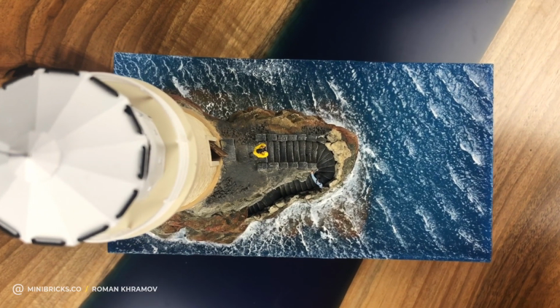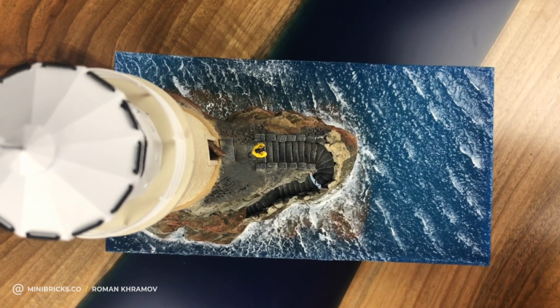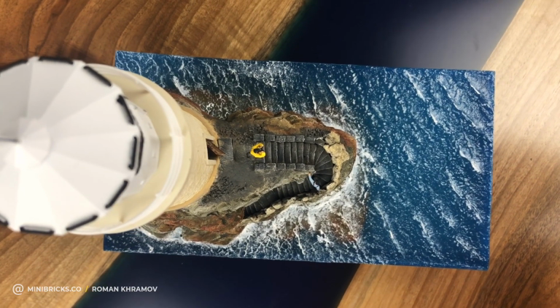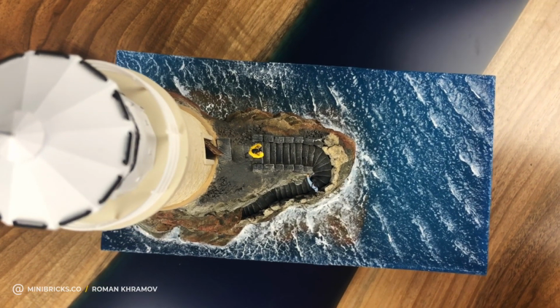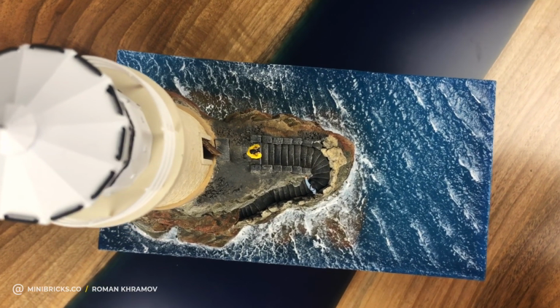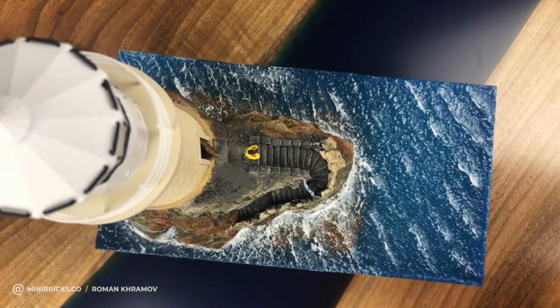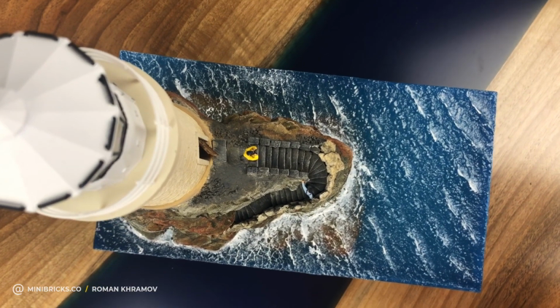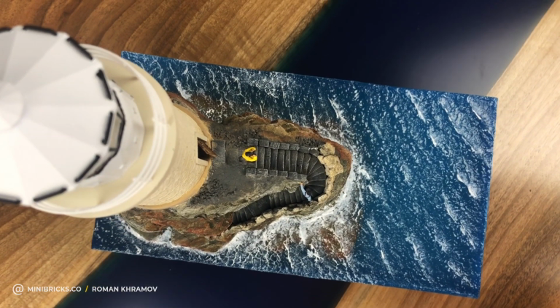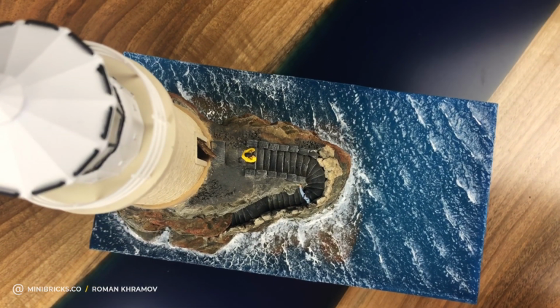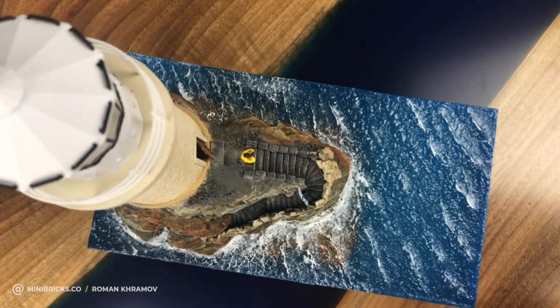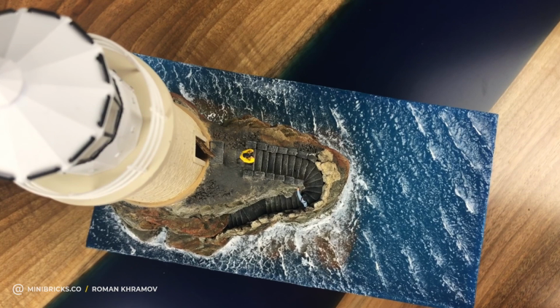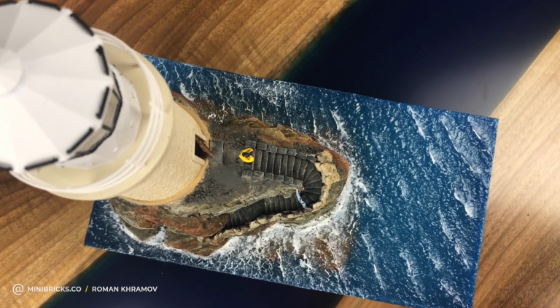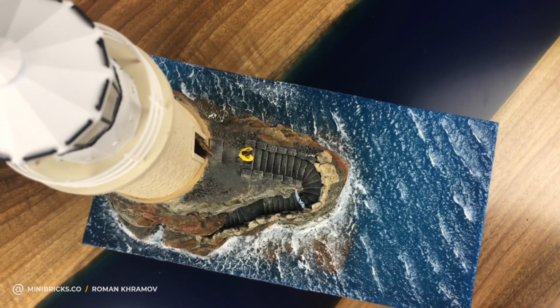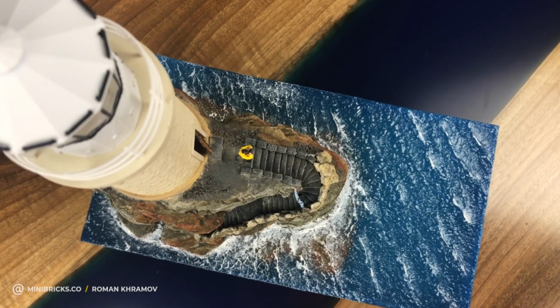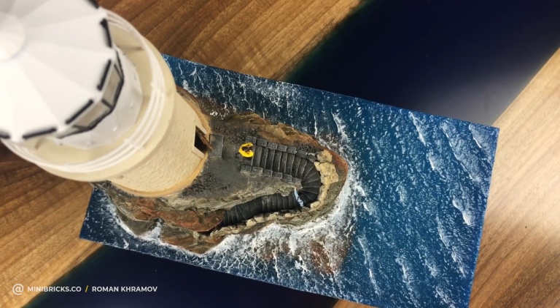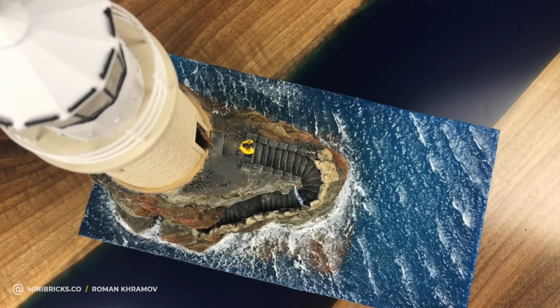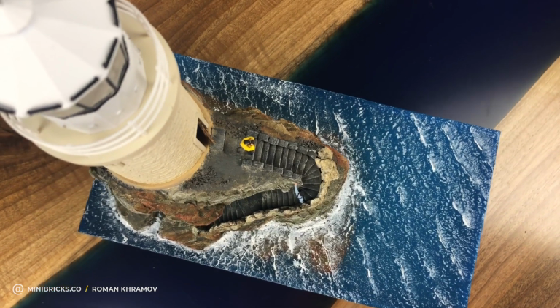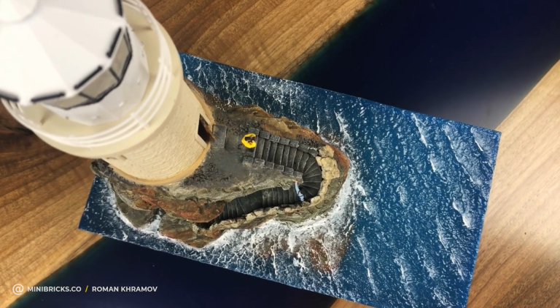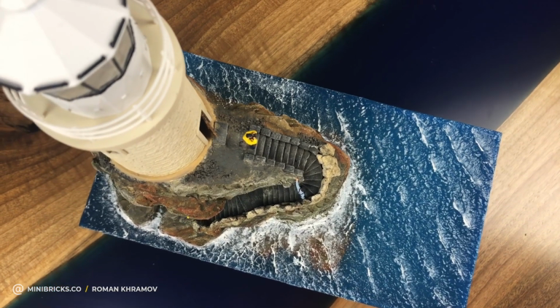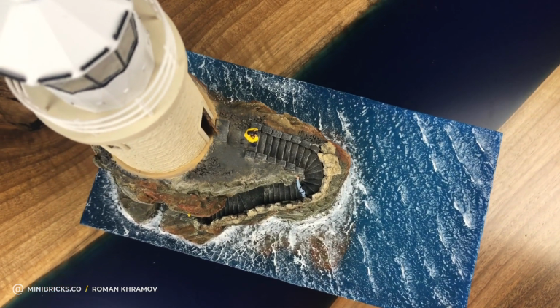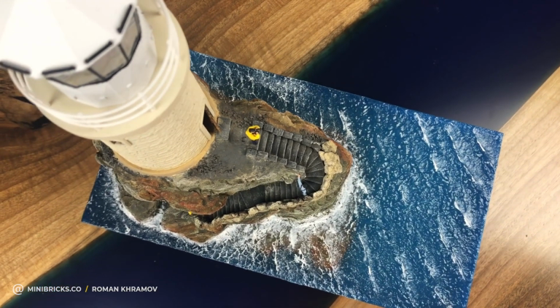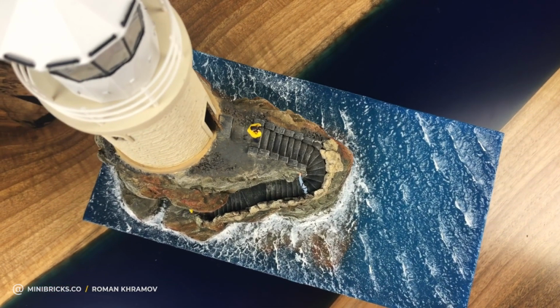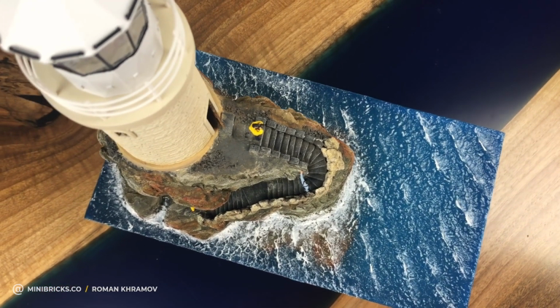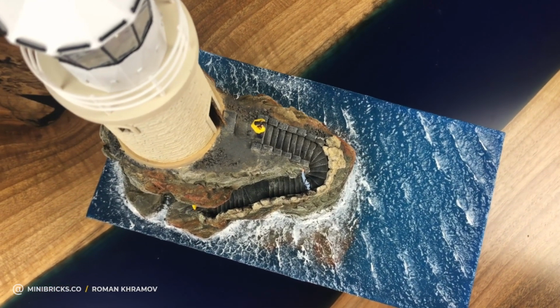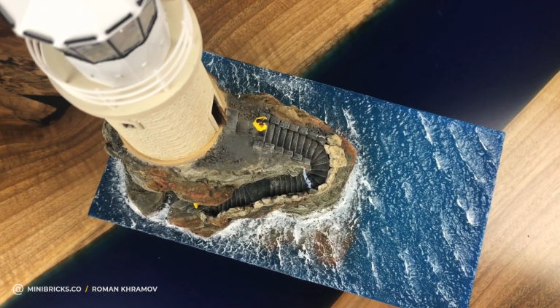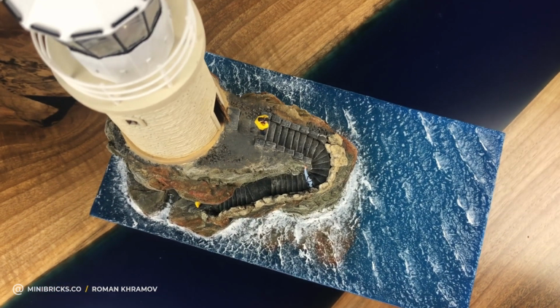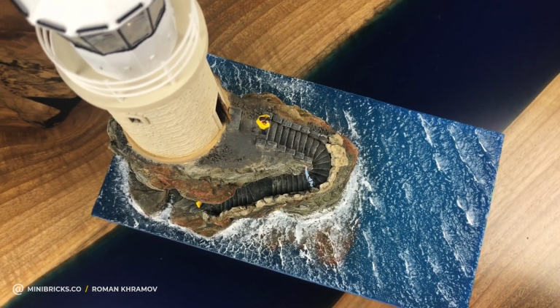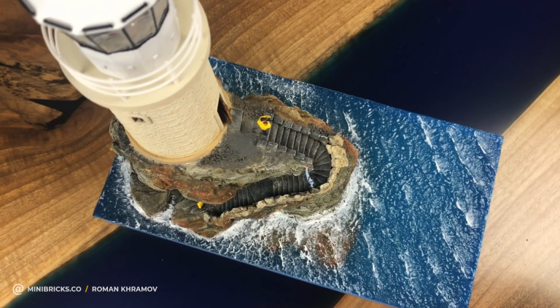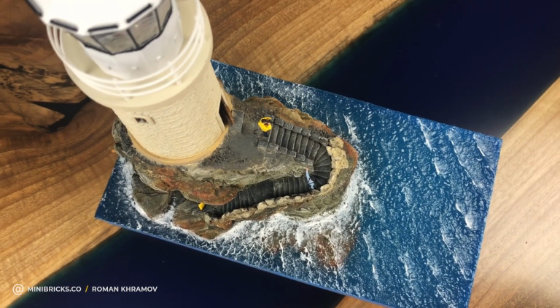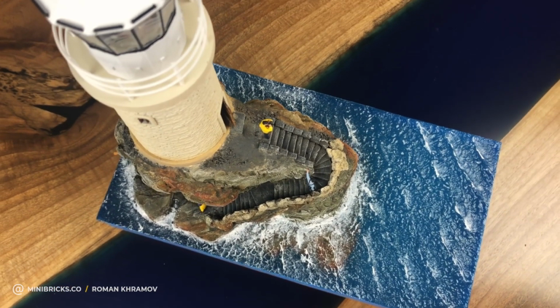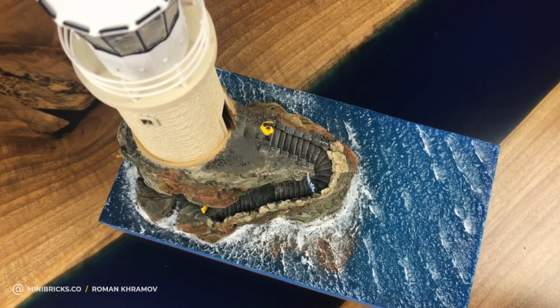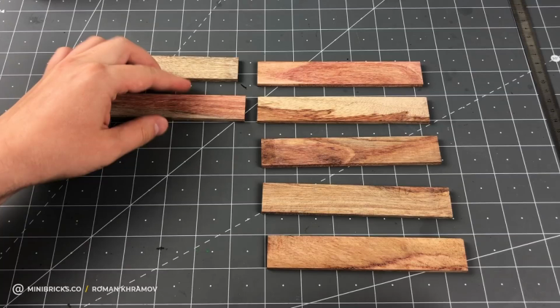I made the sea from epoxy resin, the cliff from styrofoam, and printed the lighthouse on a 3D printer.